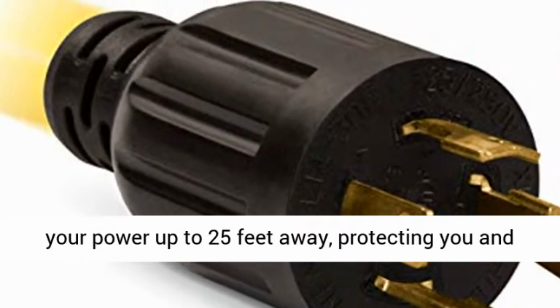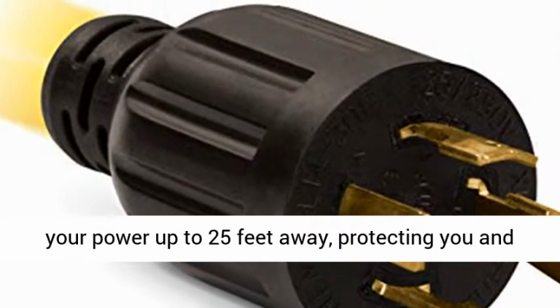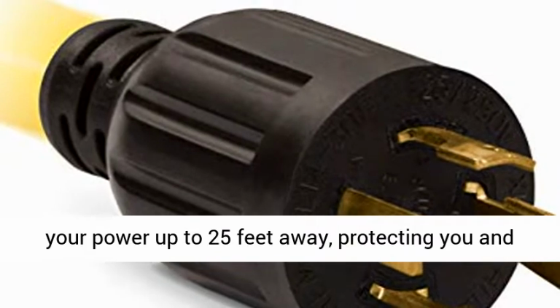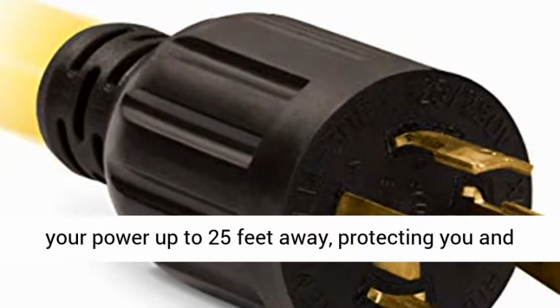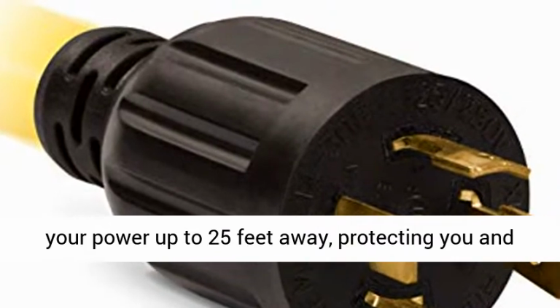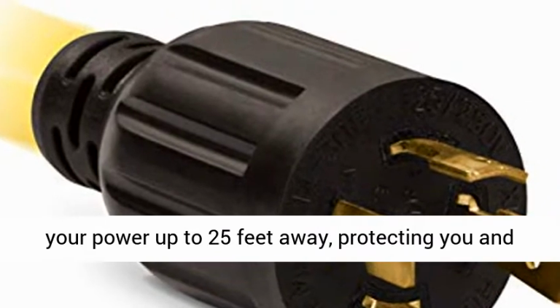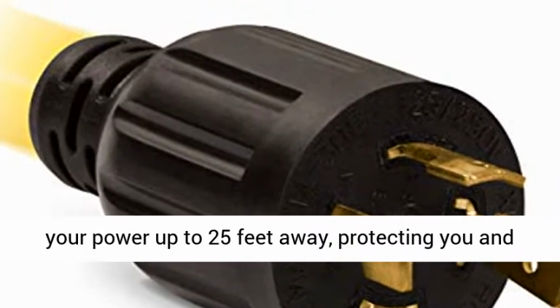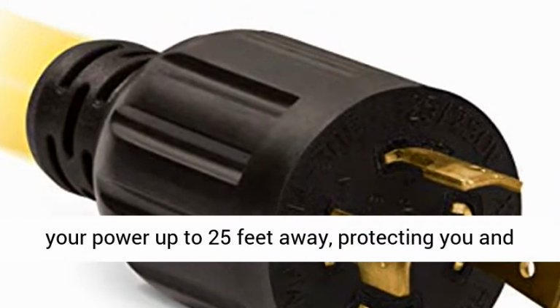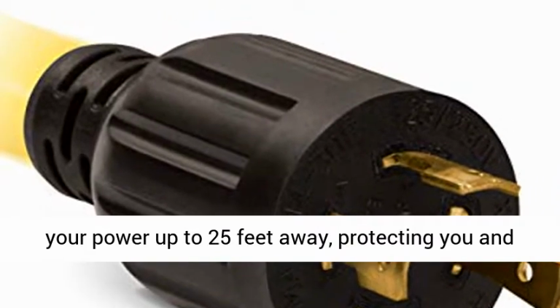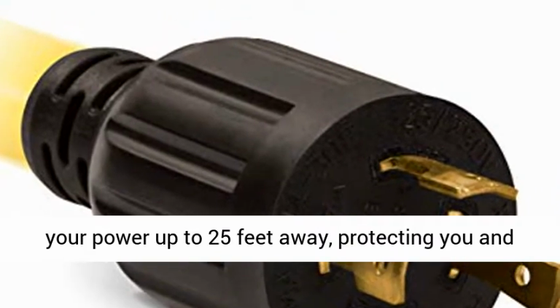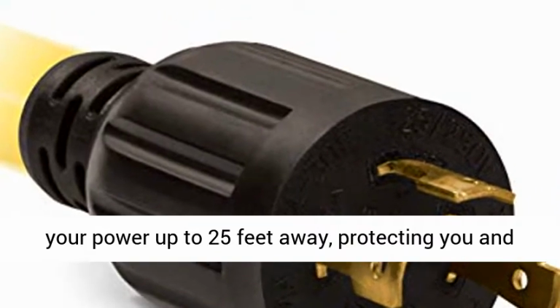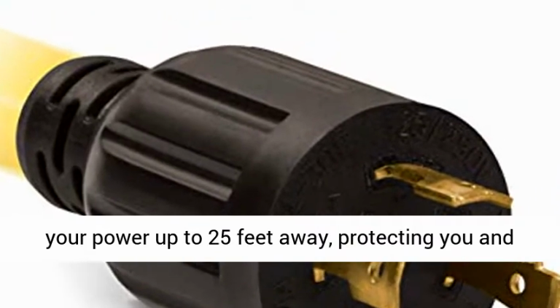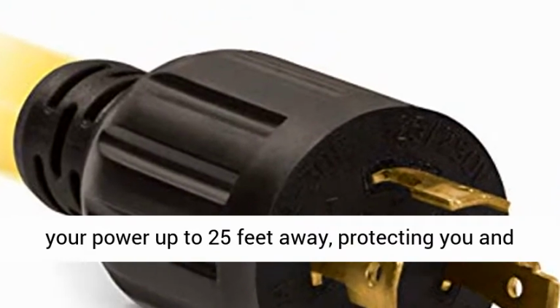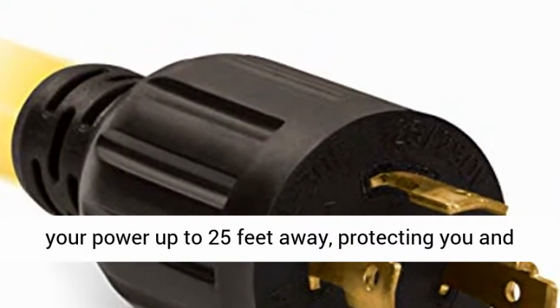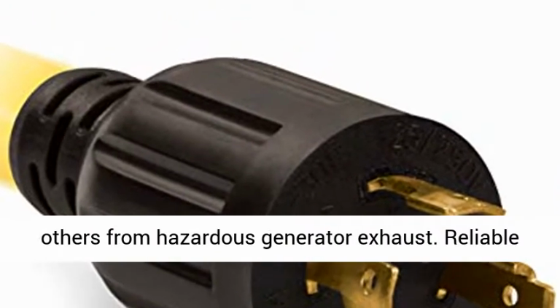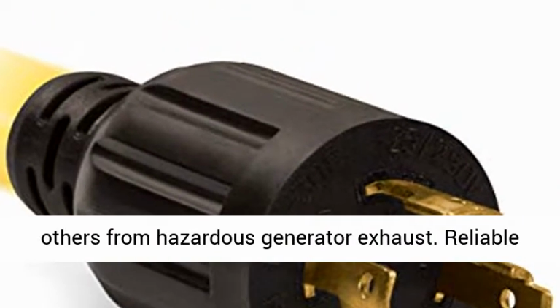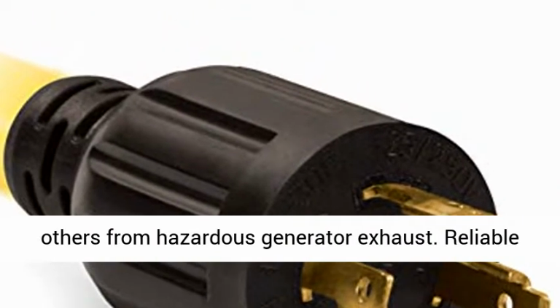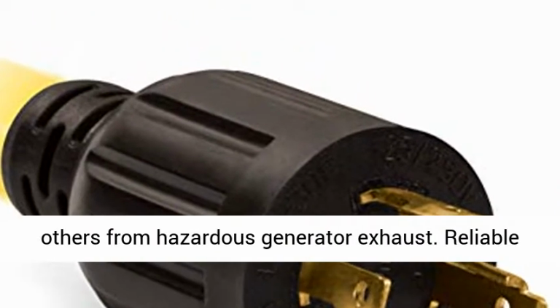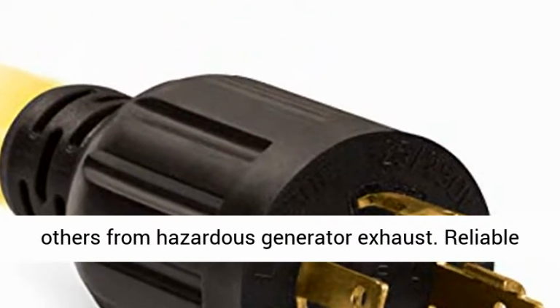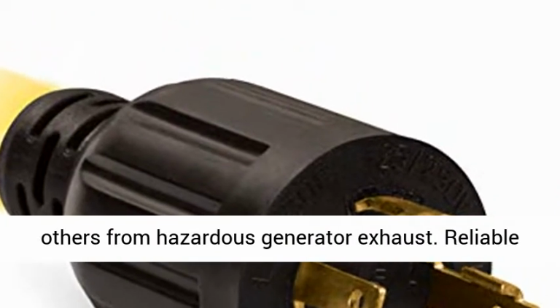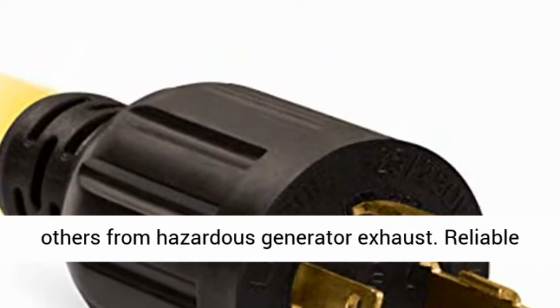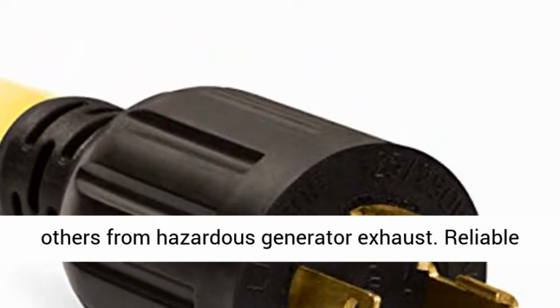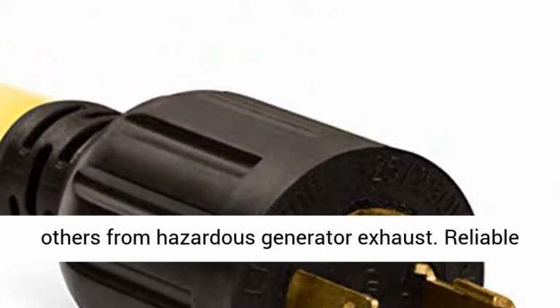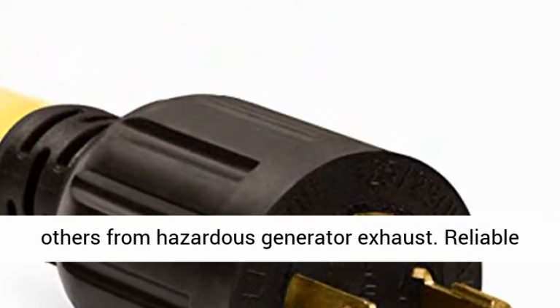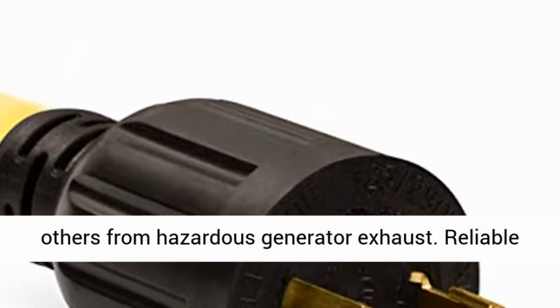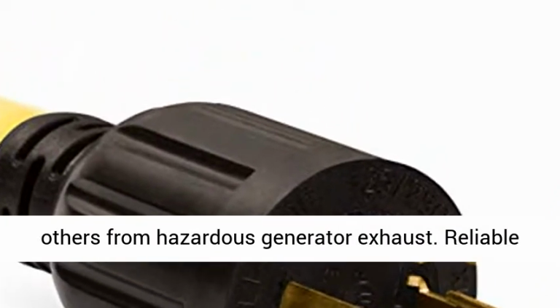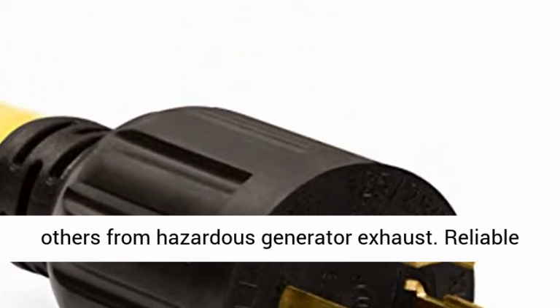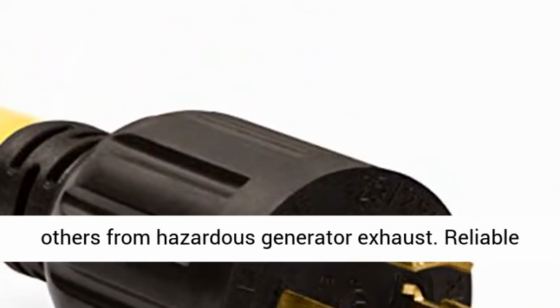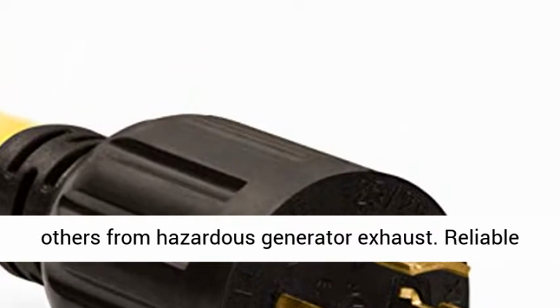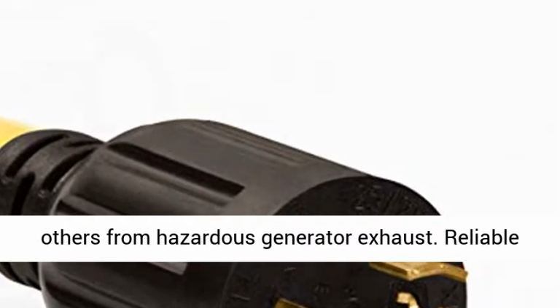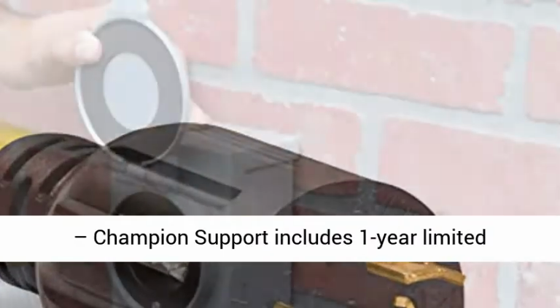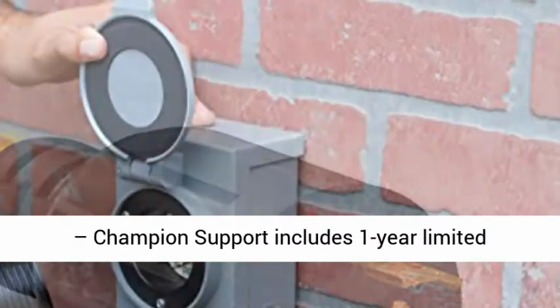Safe: extend your power up to 25 feet away, protecting you and others from hazardous generator exhaust.